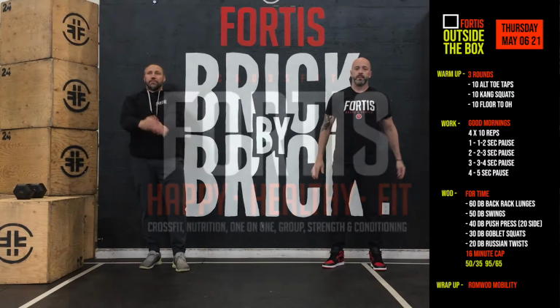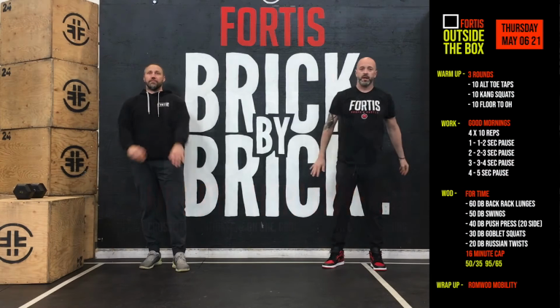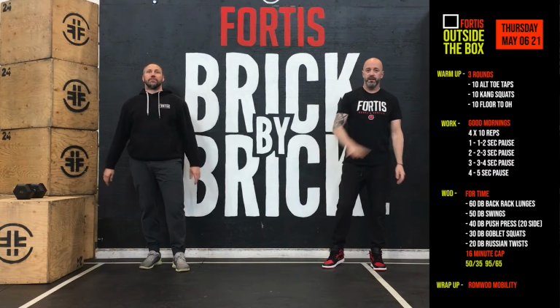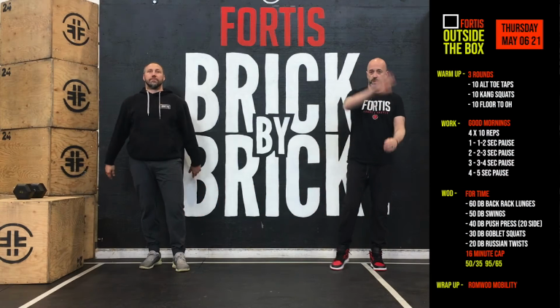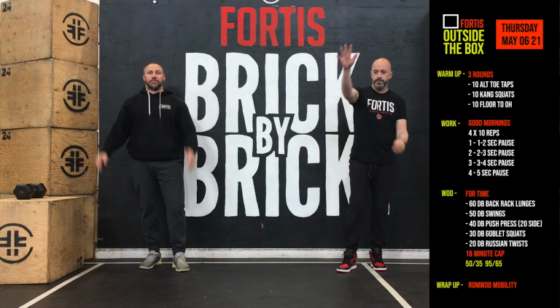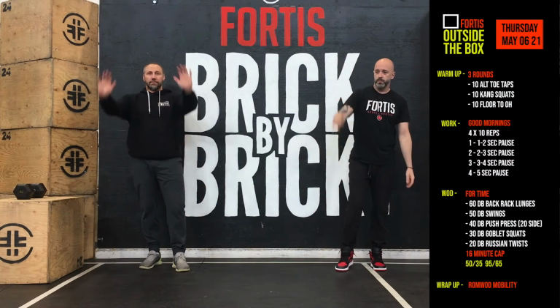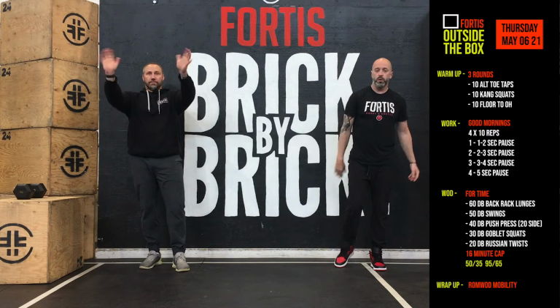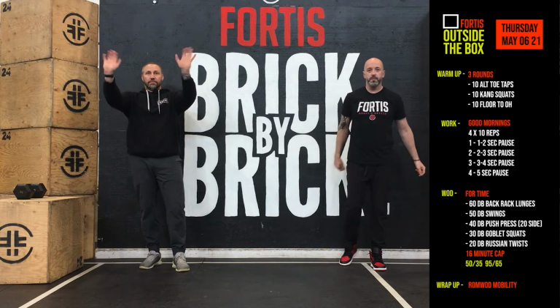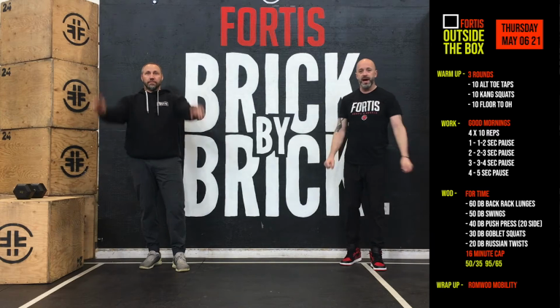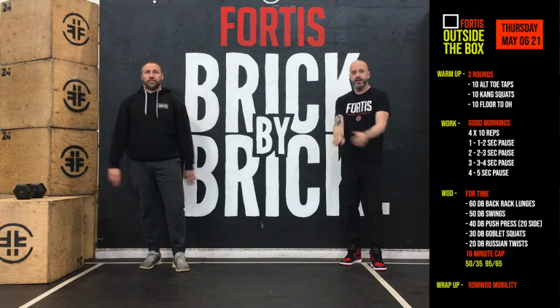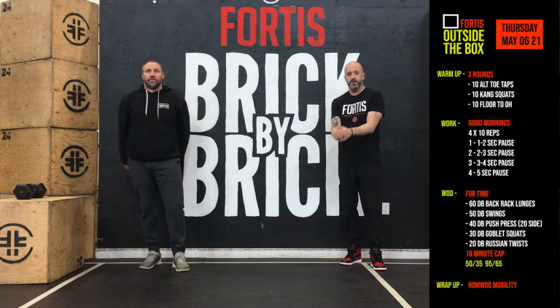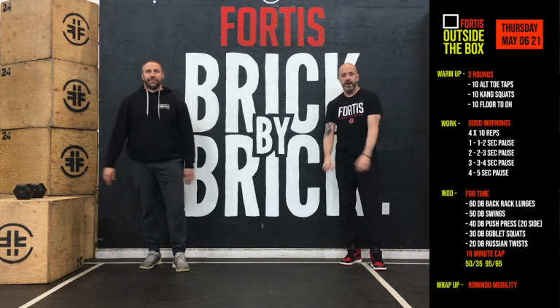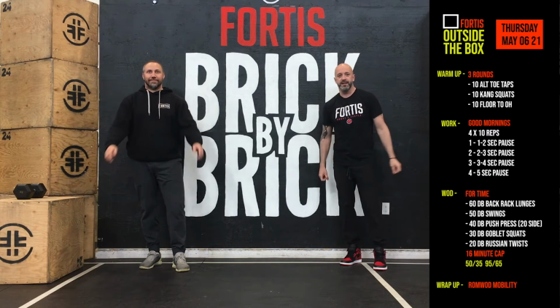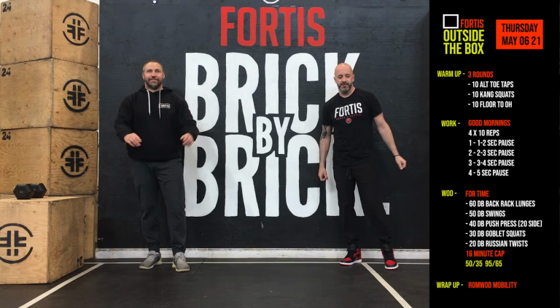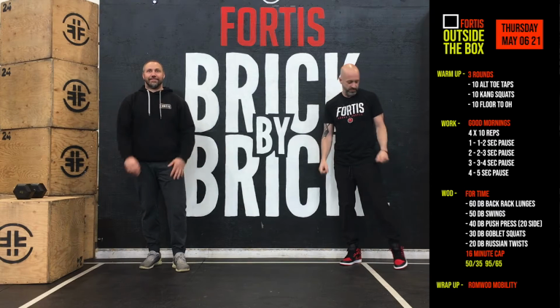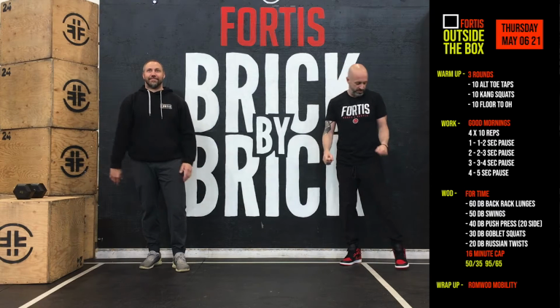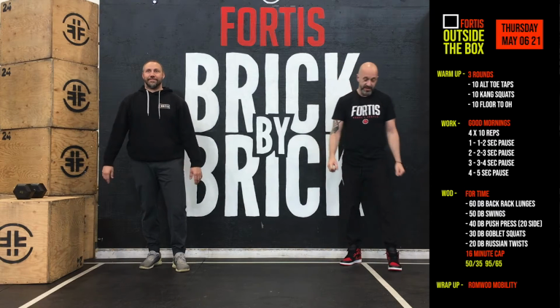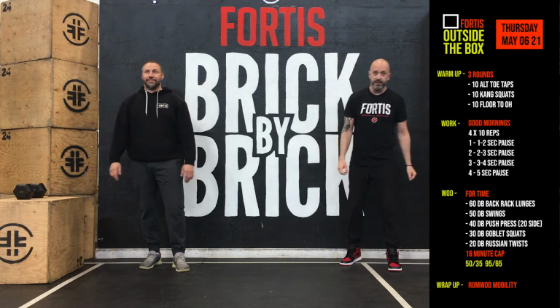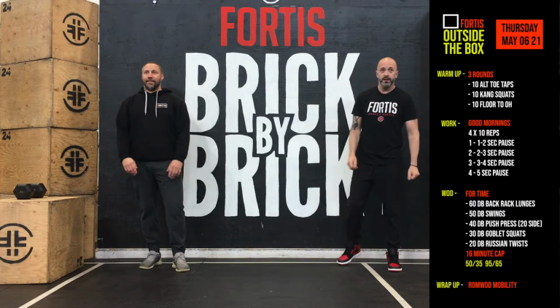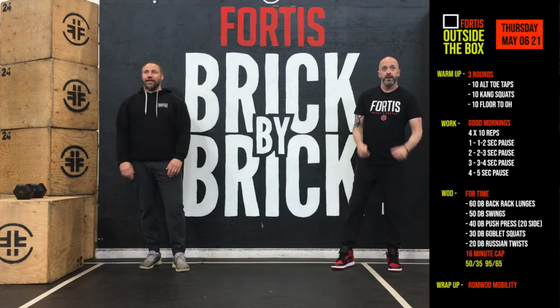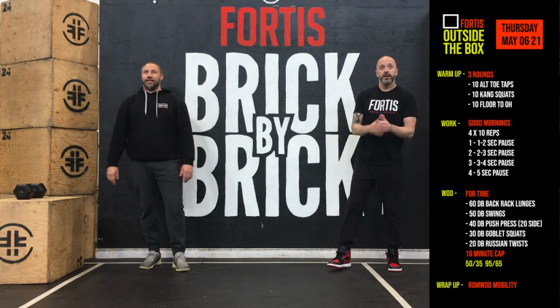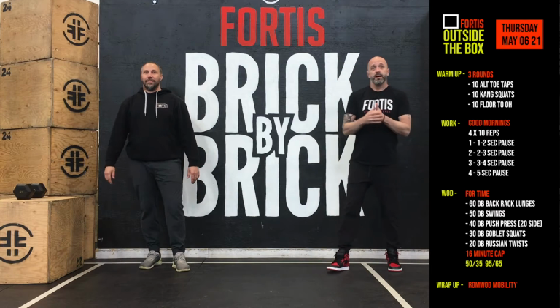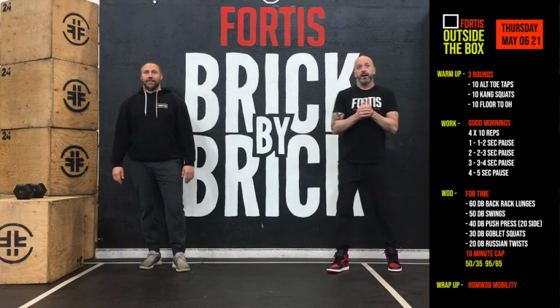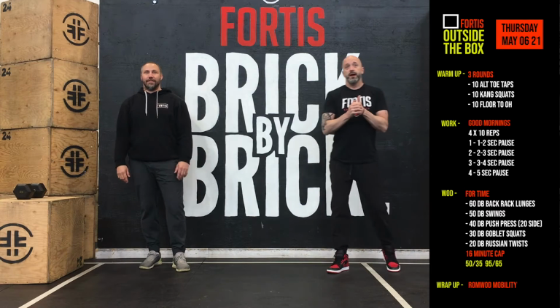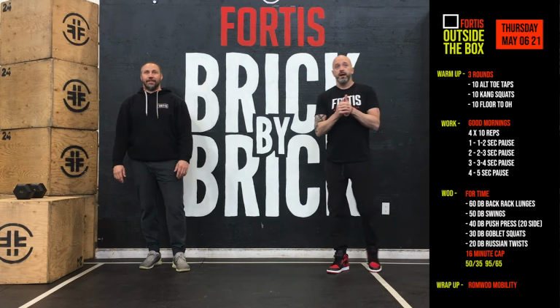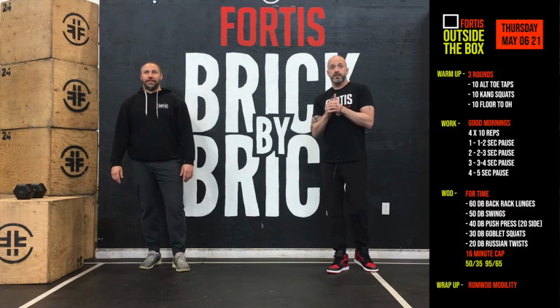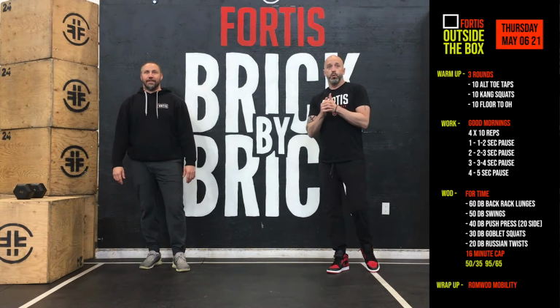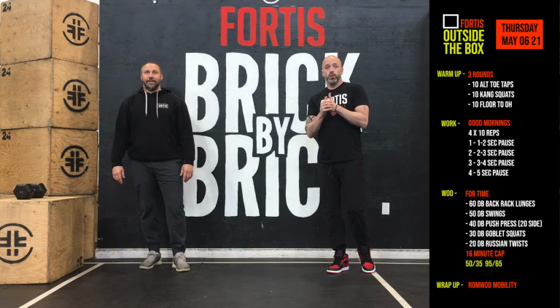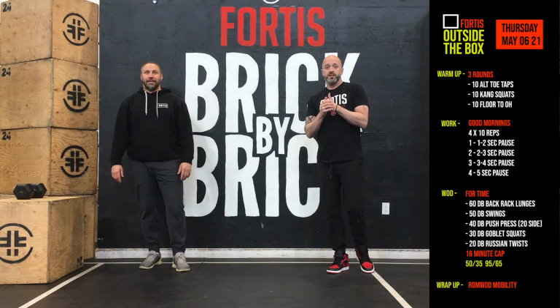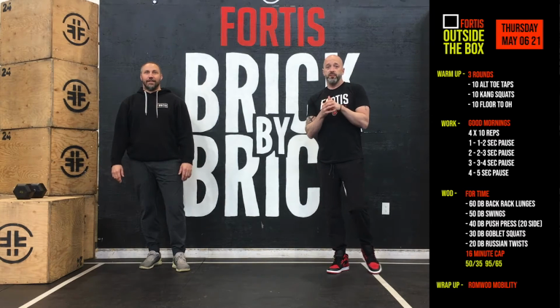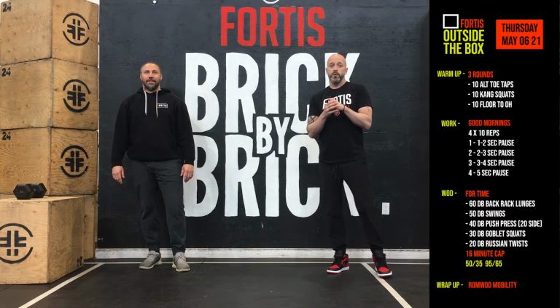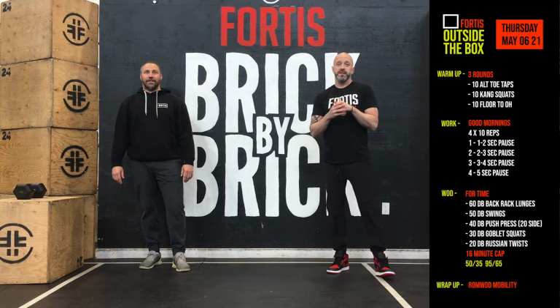Hey everyone, welcome back. Back again for Thursday. We're going to start off with the warm-up today.